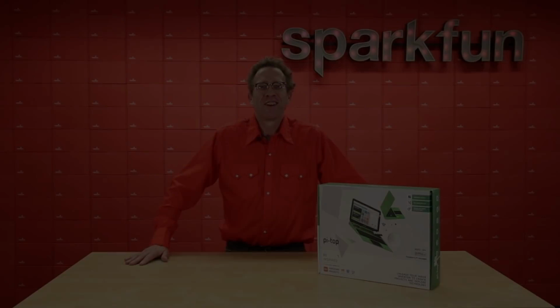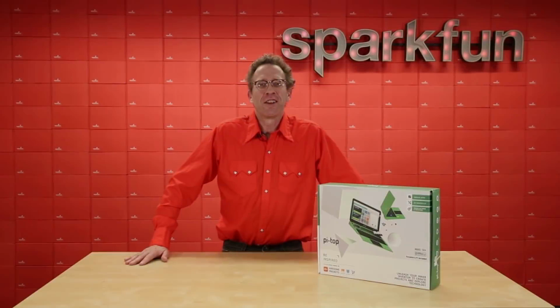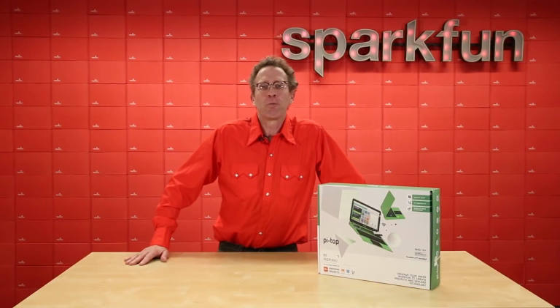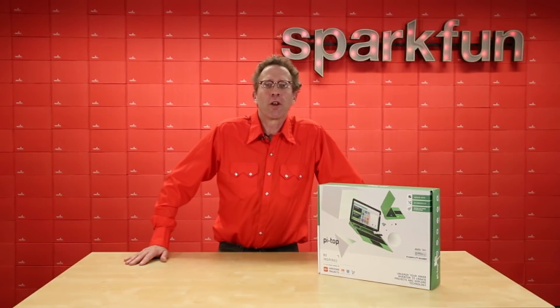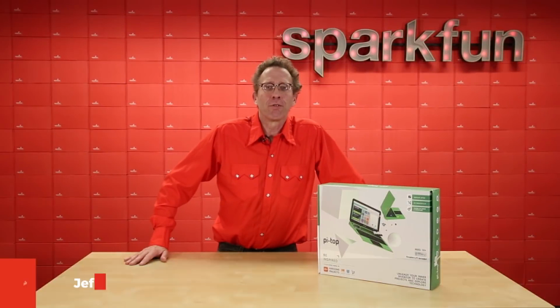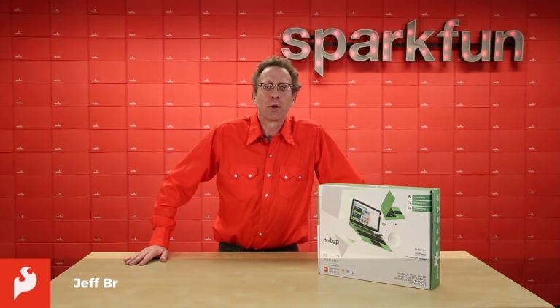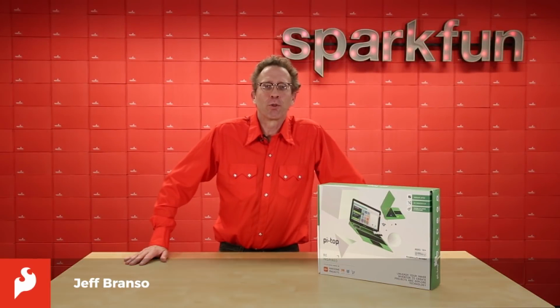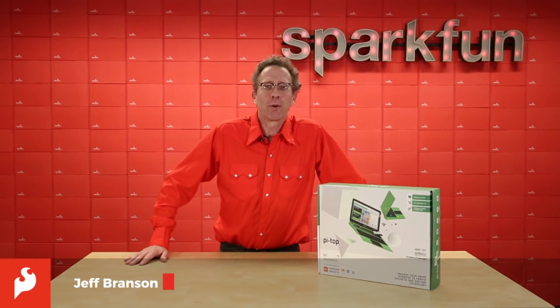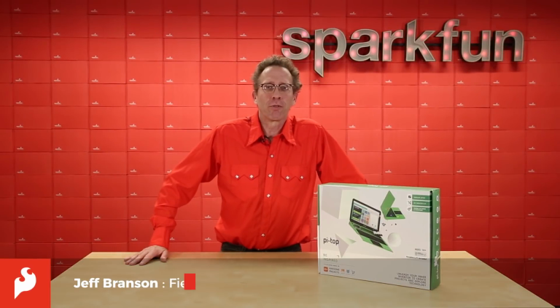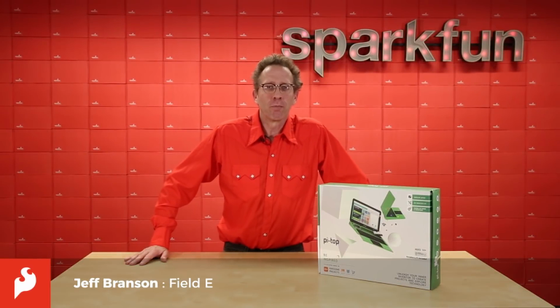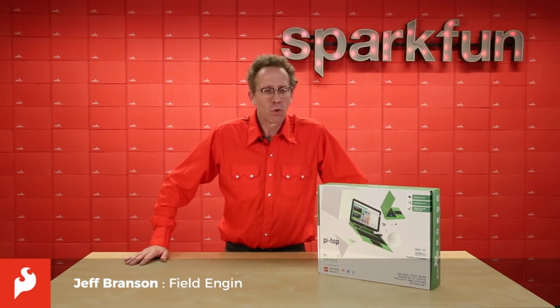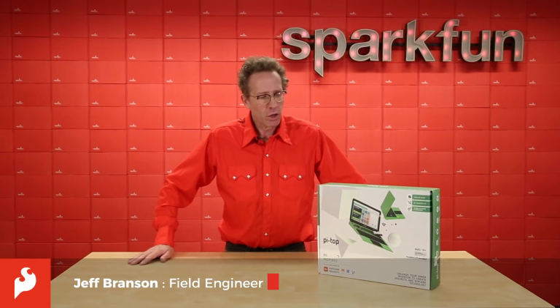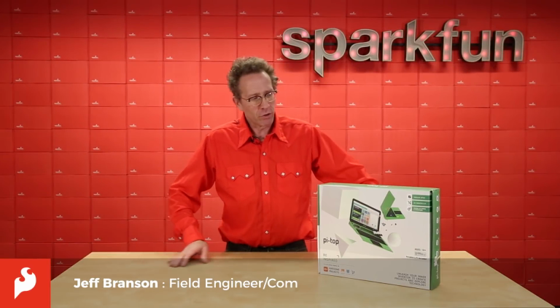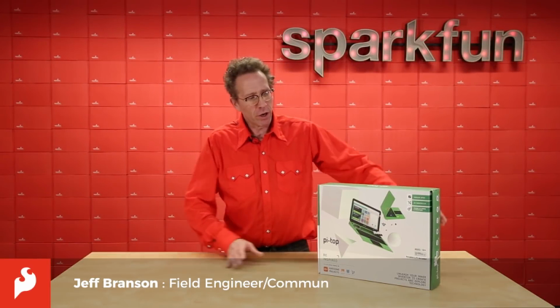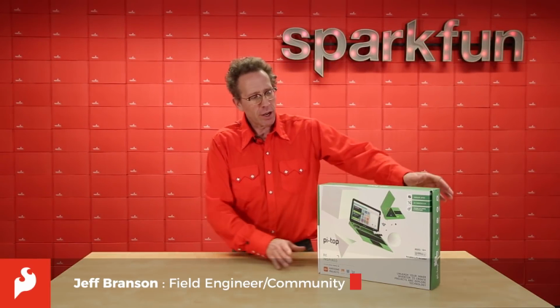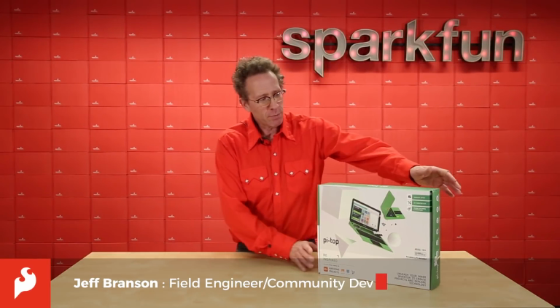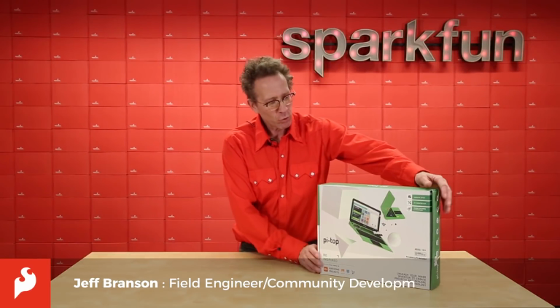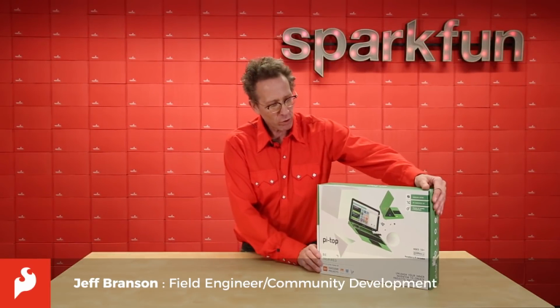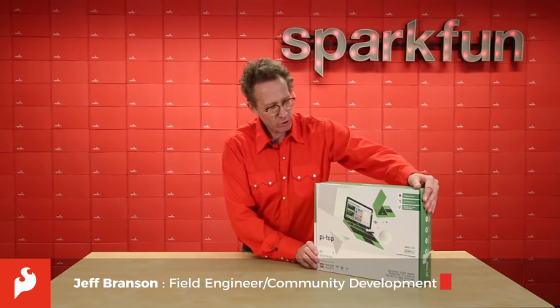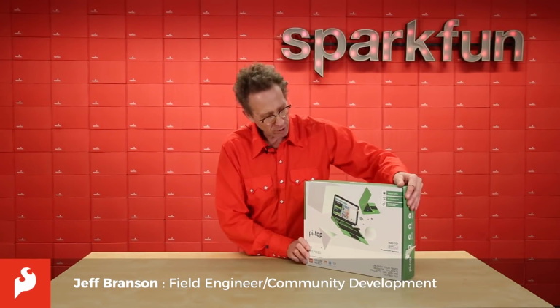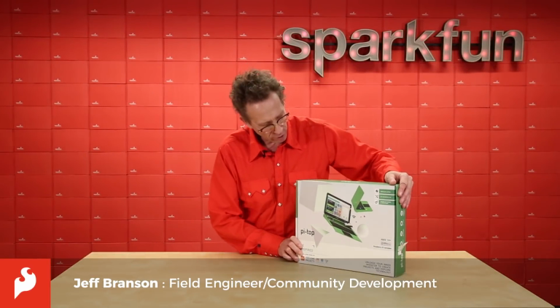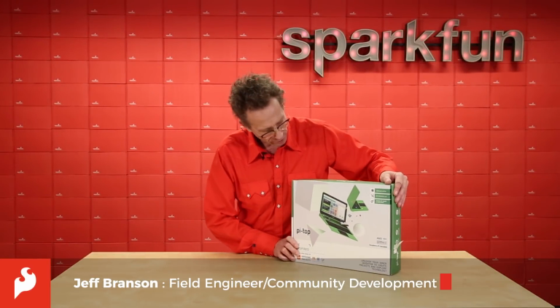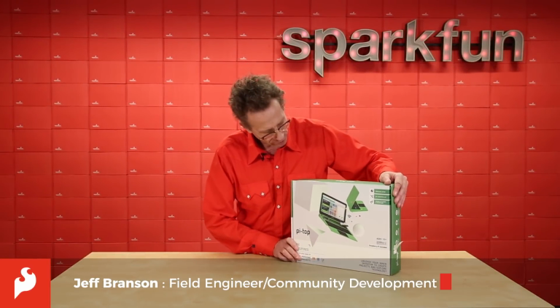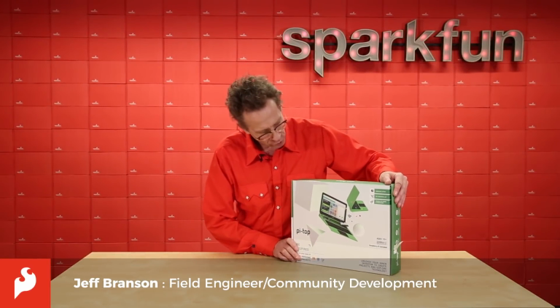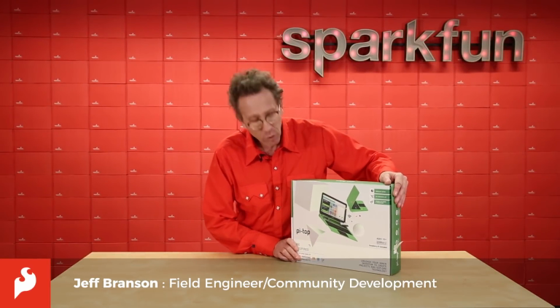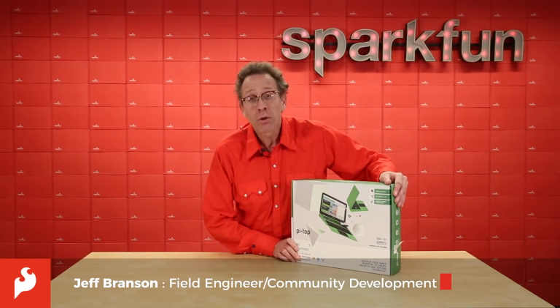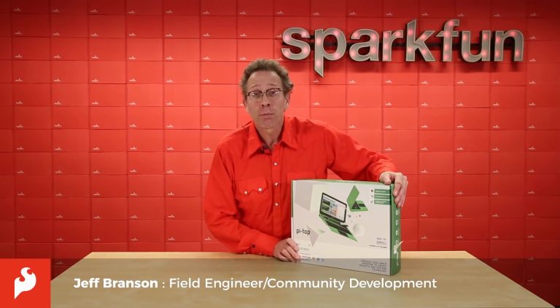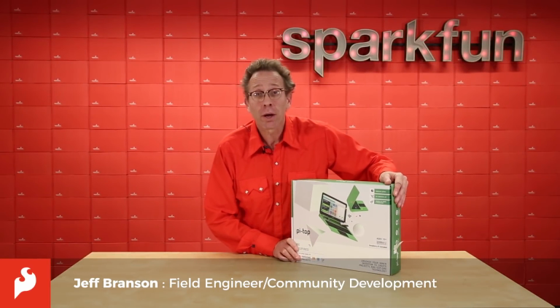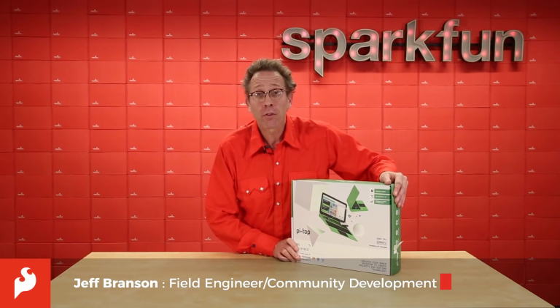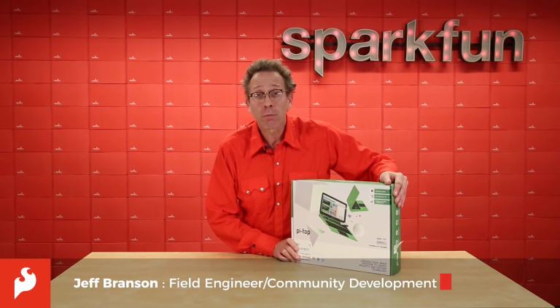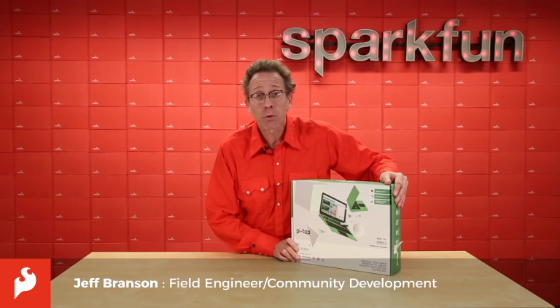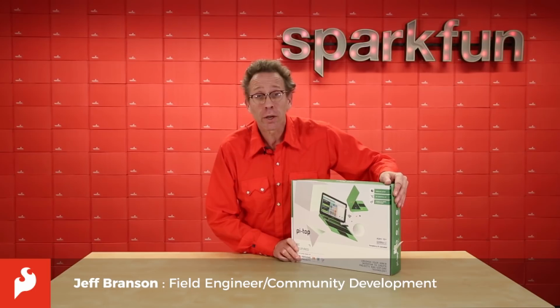I'm Jeff, here with SparkFun, and today we're going to take a look at the new Pi Top 3.